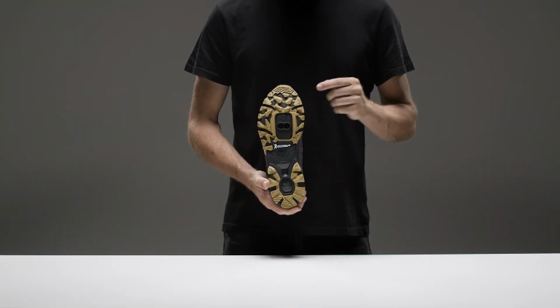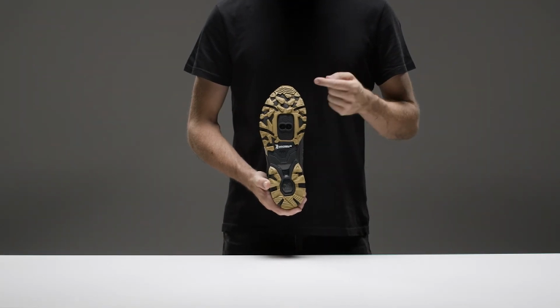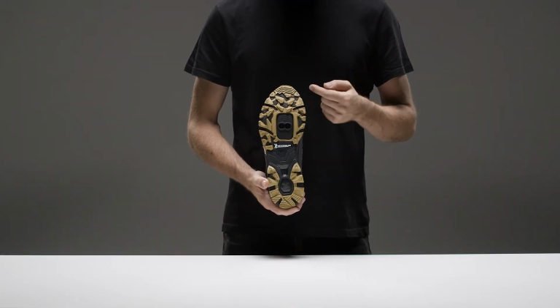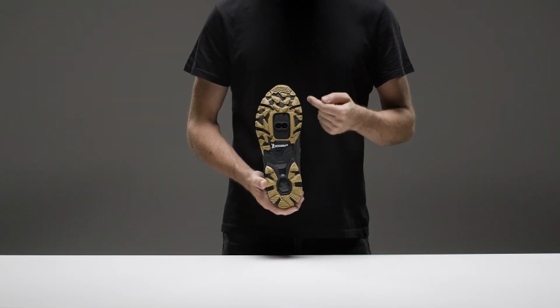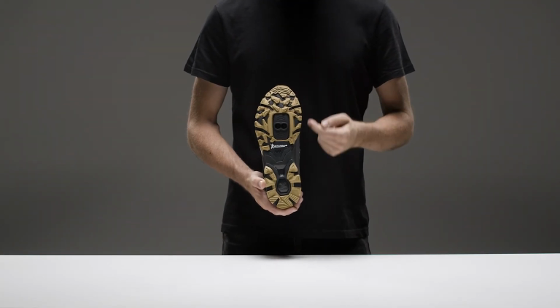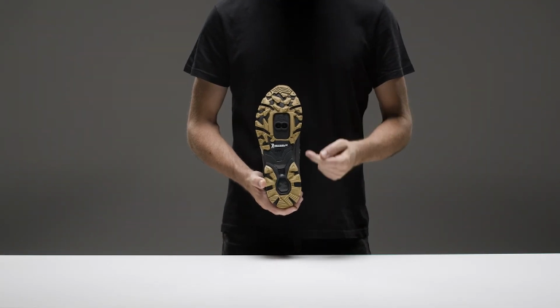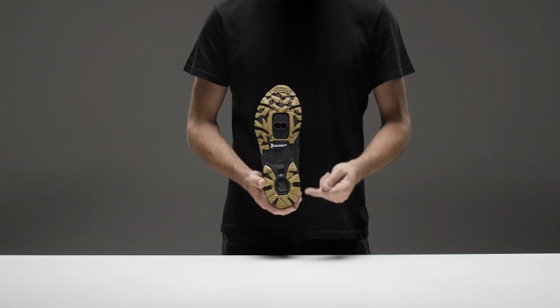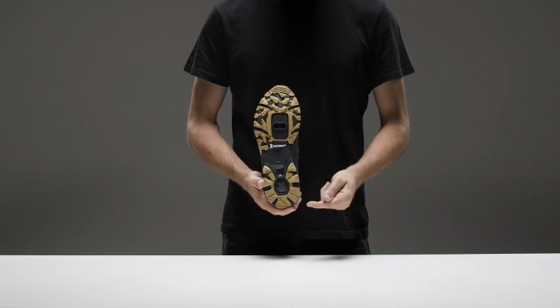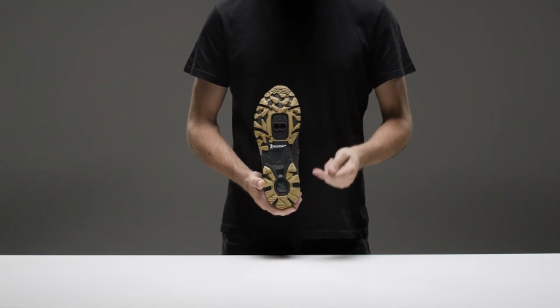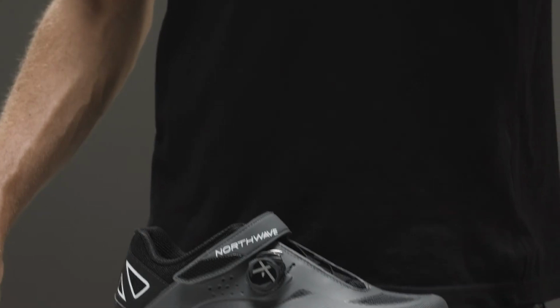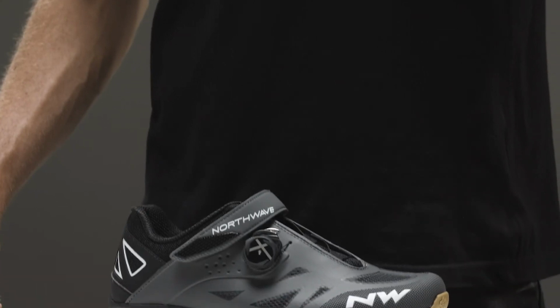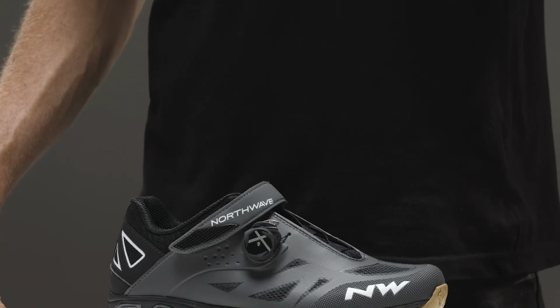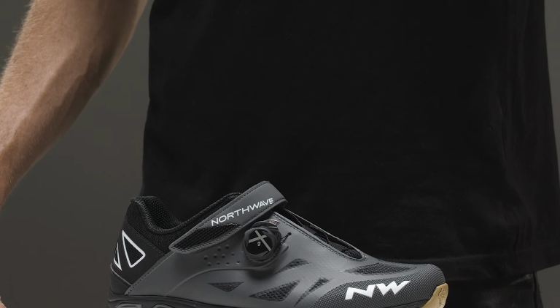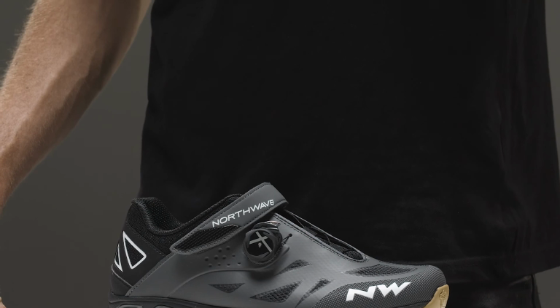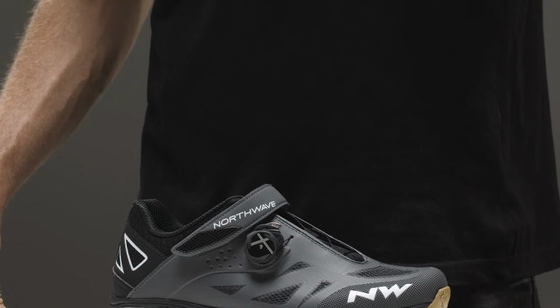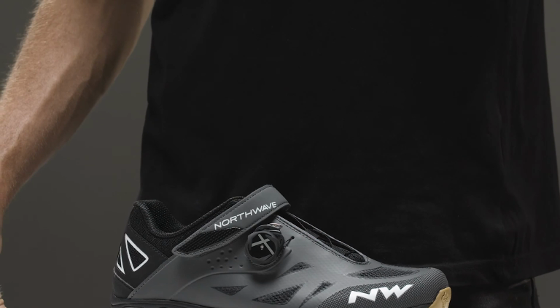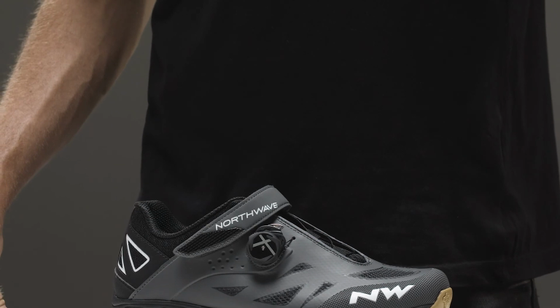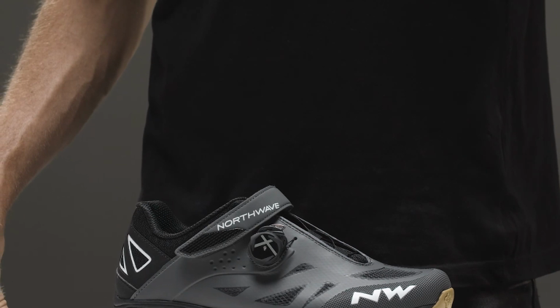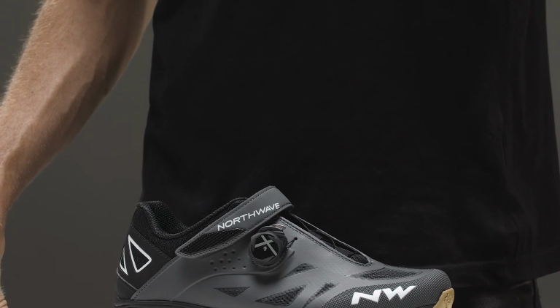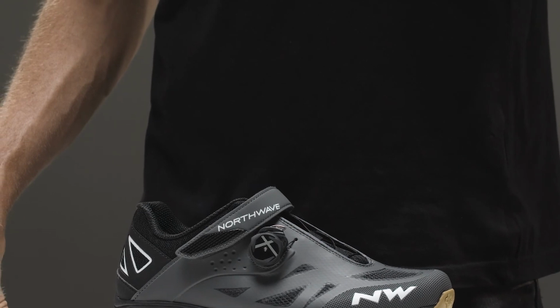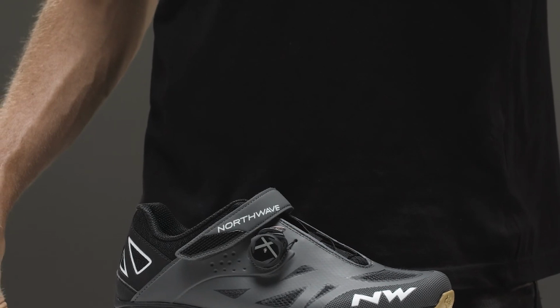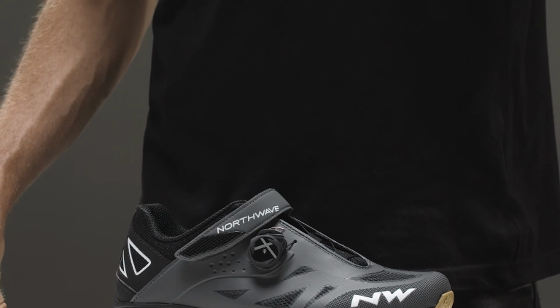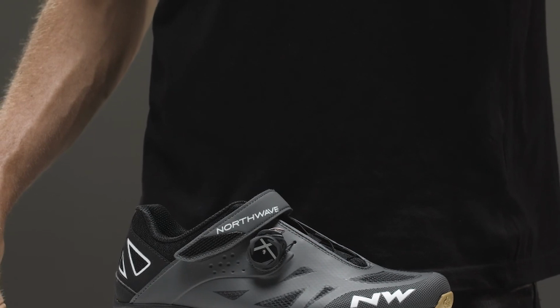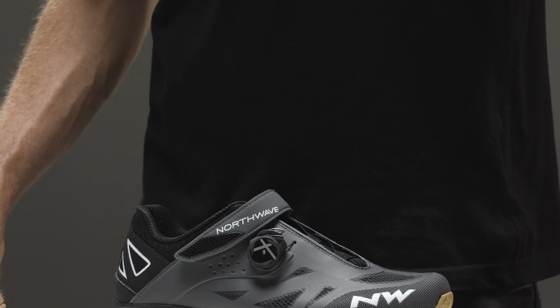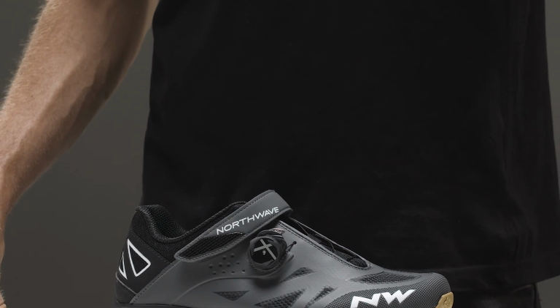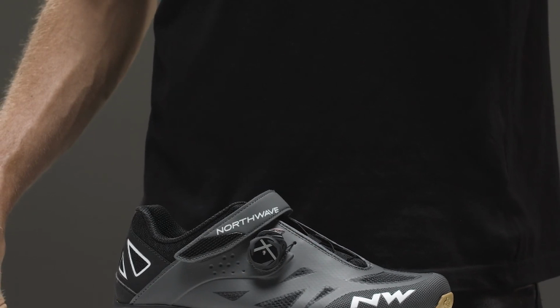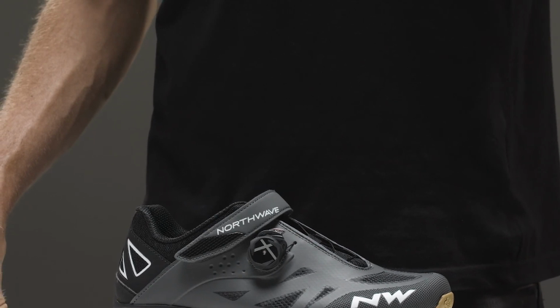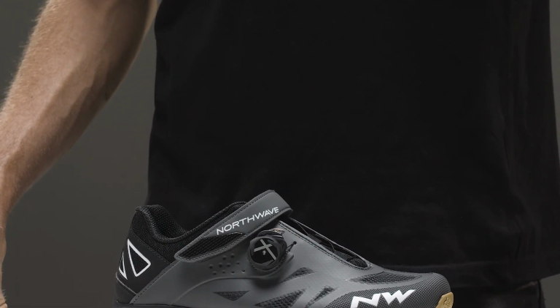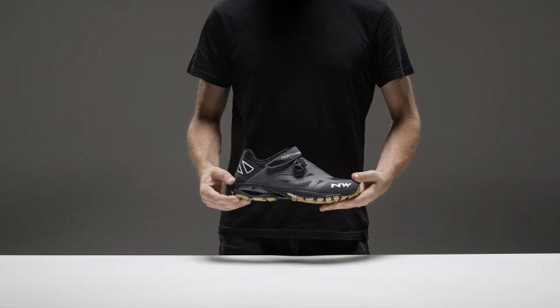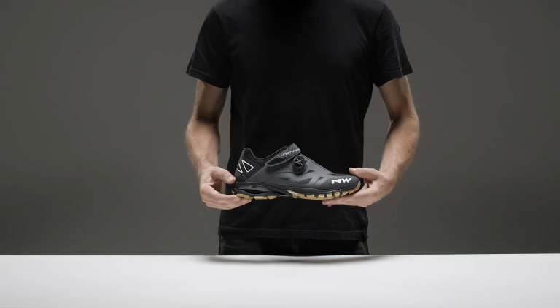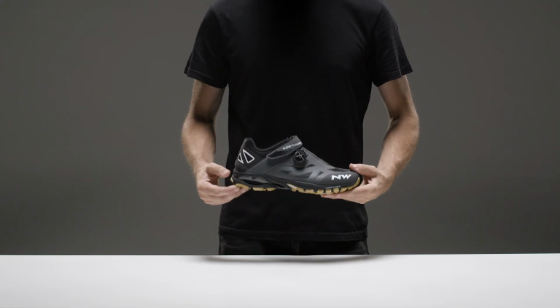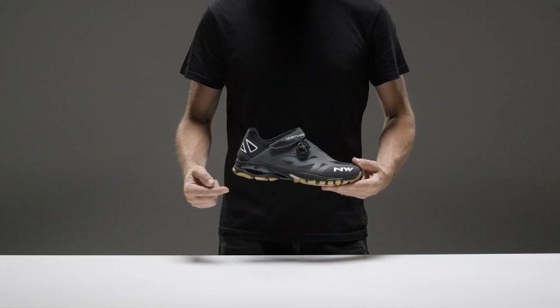The EVA midsole allows dampening of most of the vibrations coming from the pedals, ensuring greater comfort and rideability.